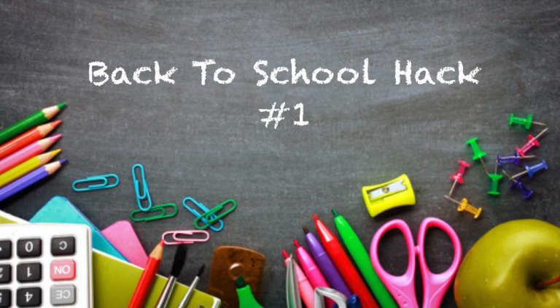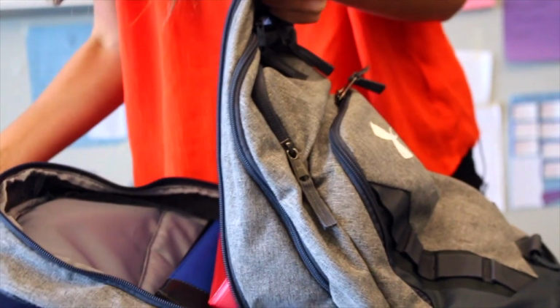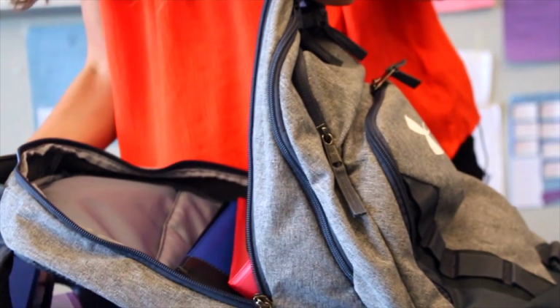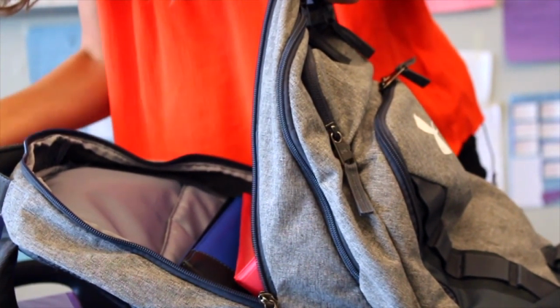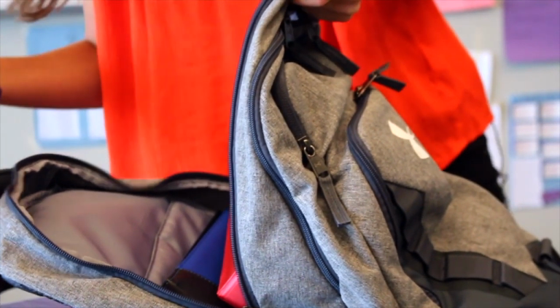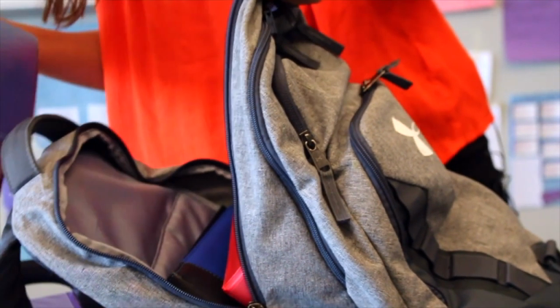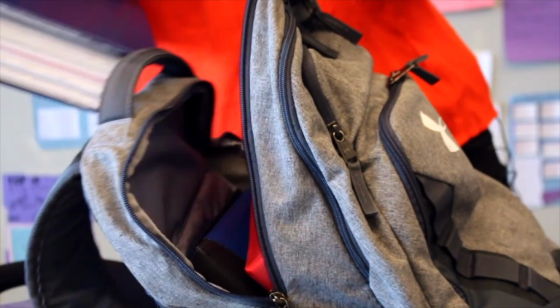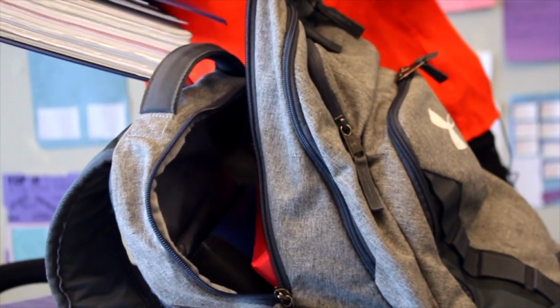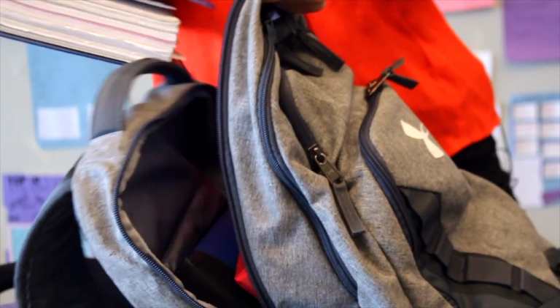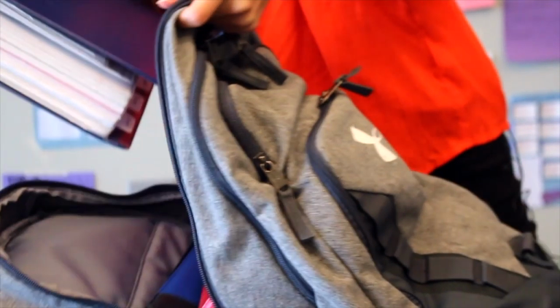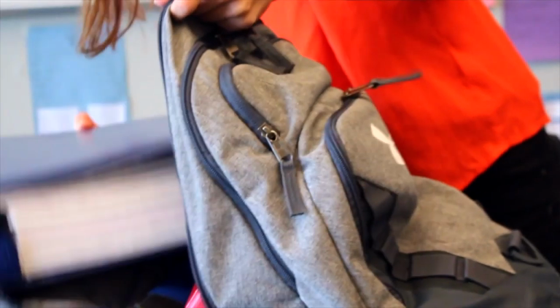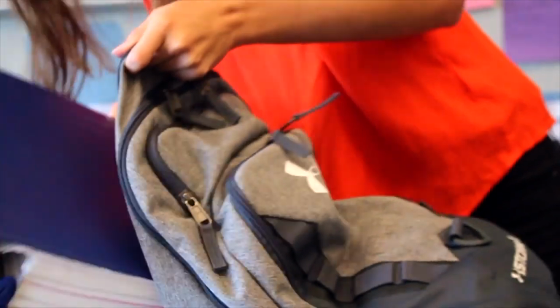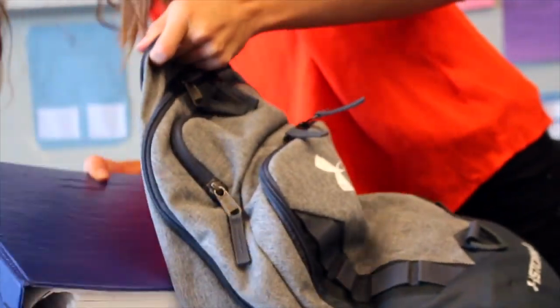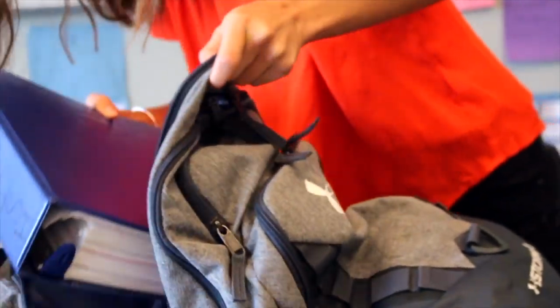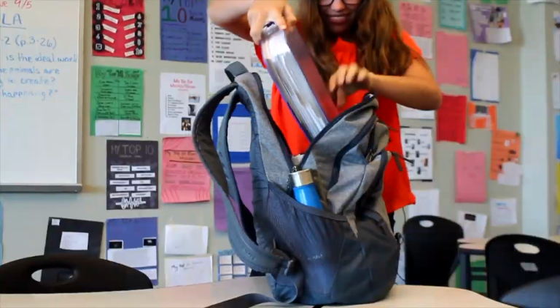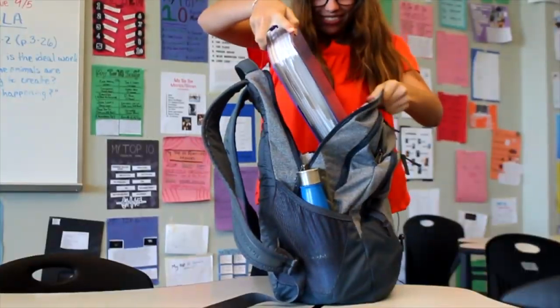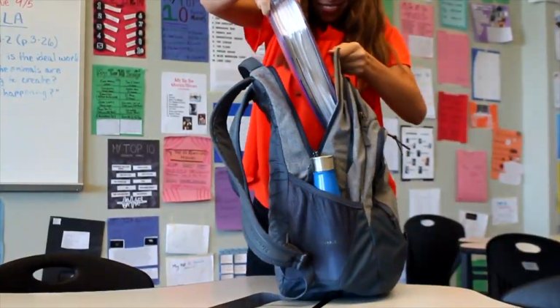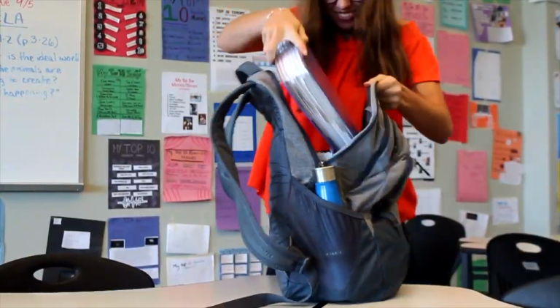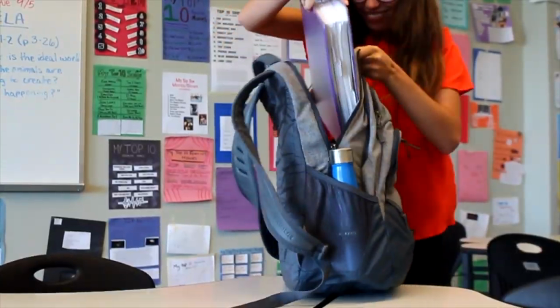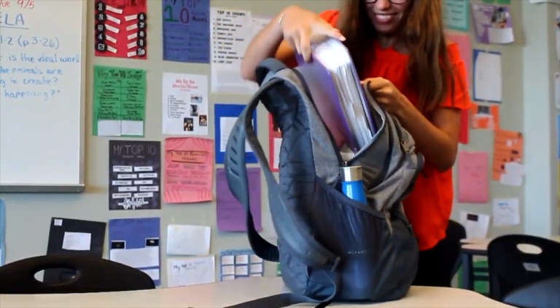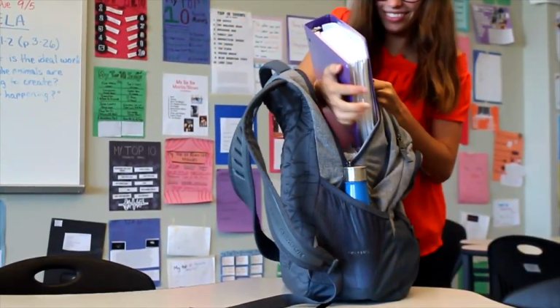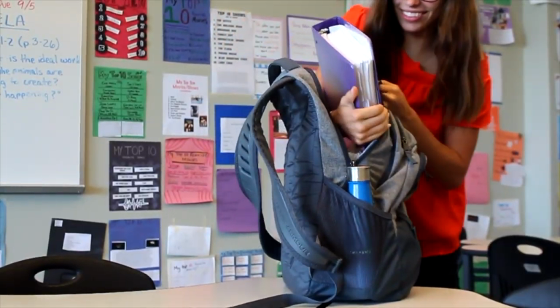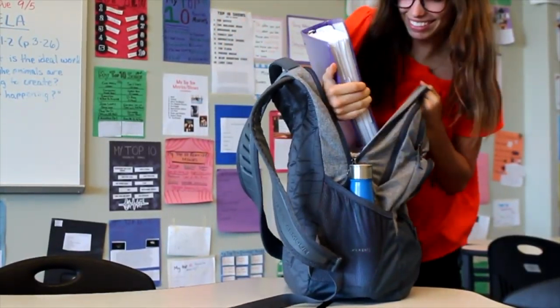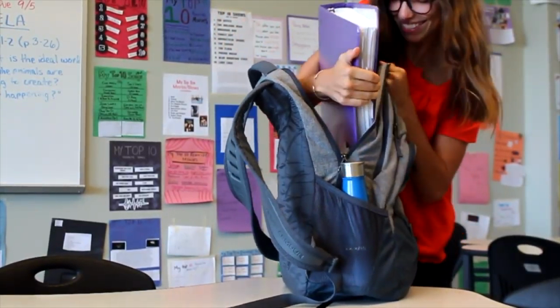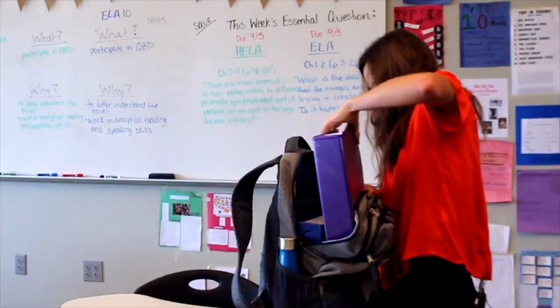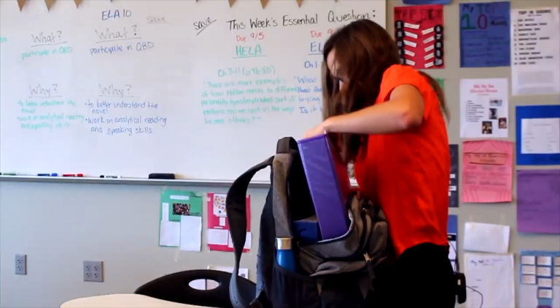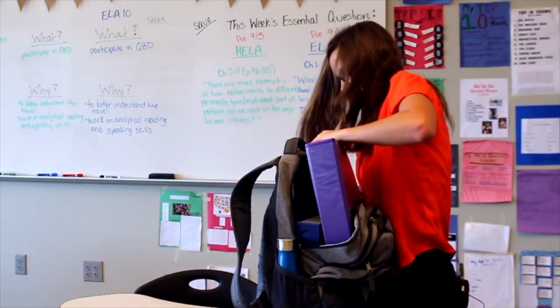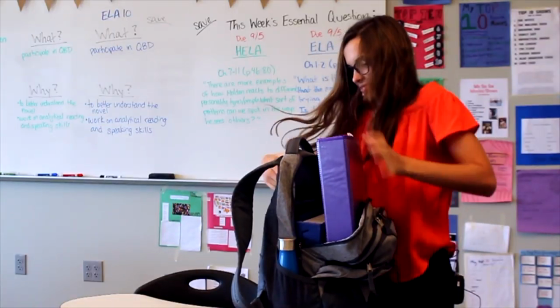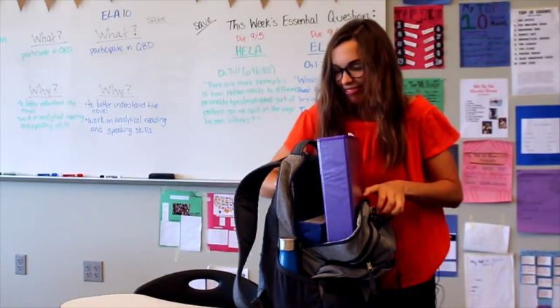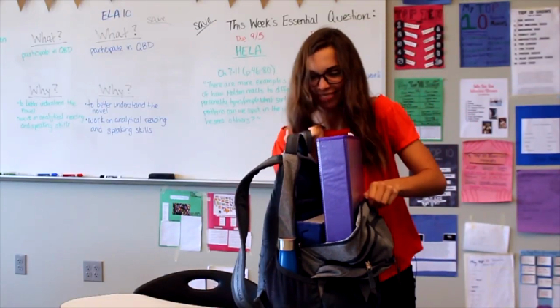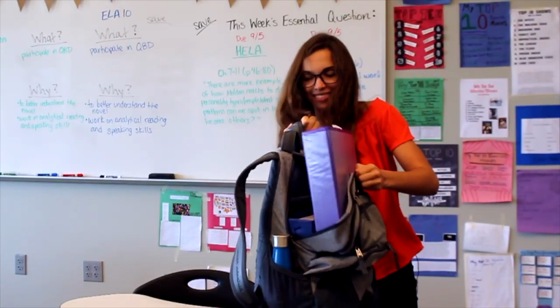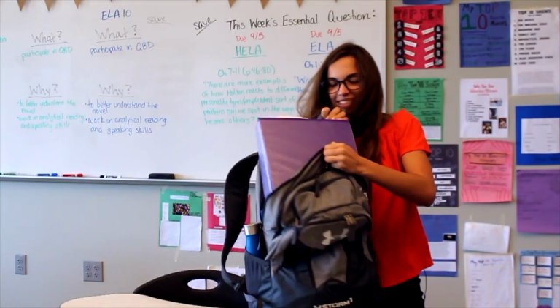First back to school hack will help you stay super organized. Get multiple binders for each of your classes so you don't mix up your papers.